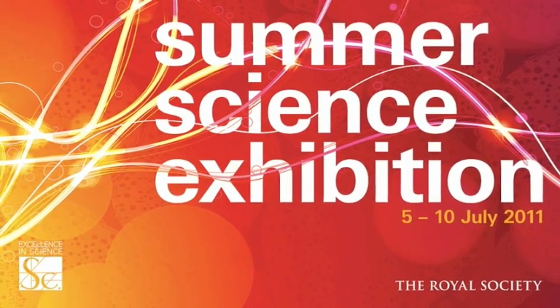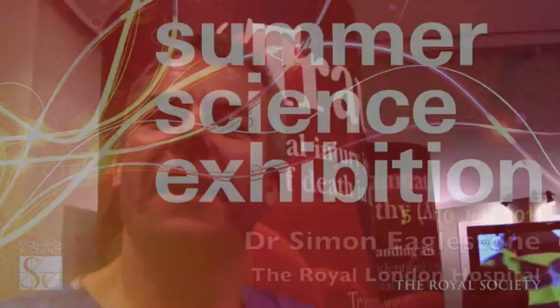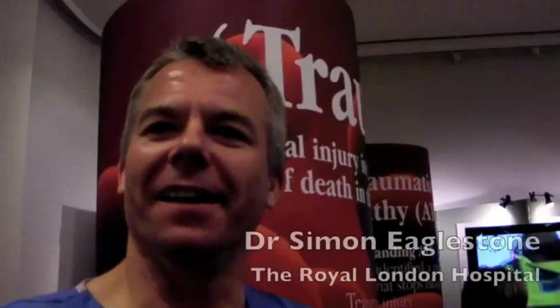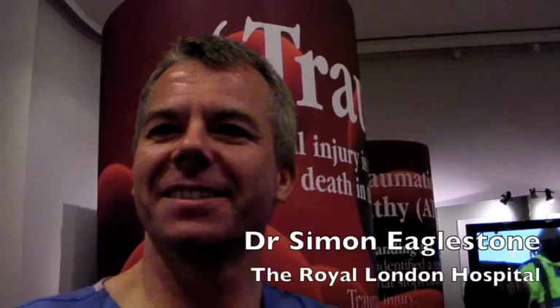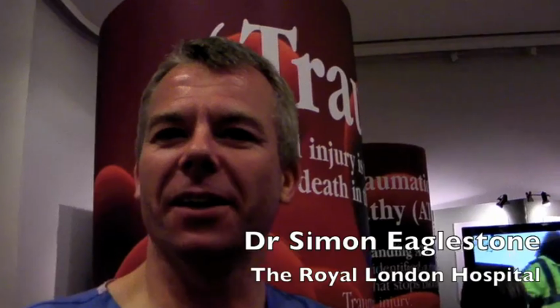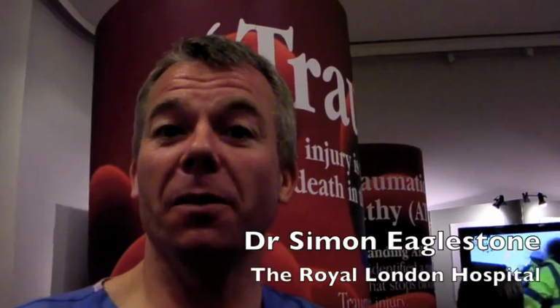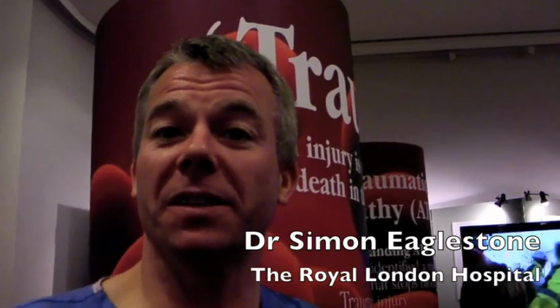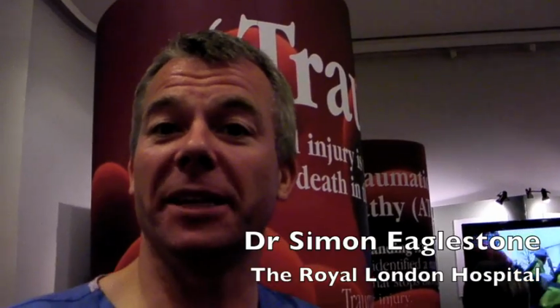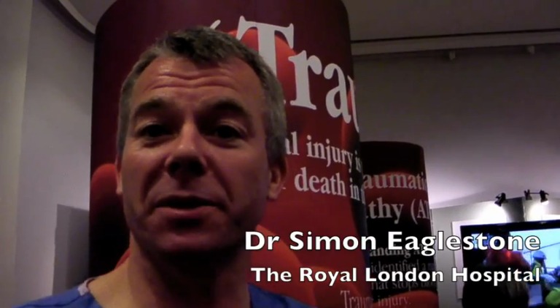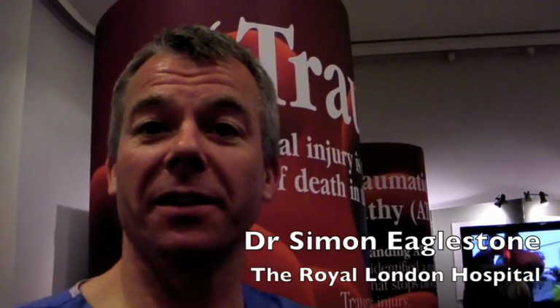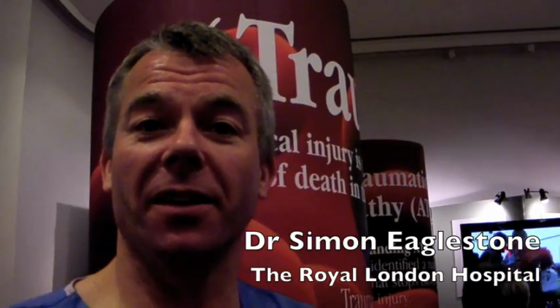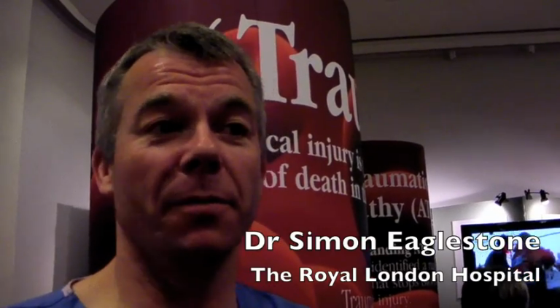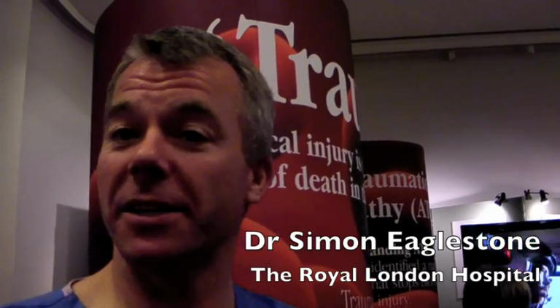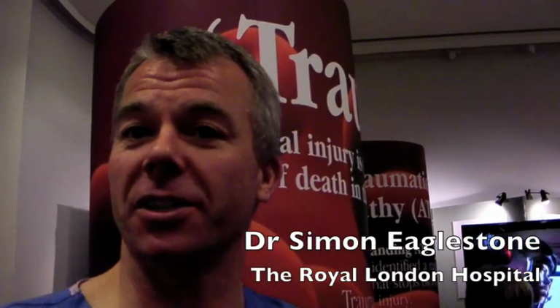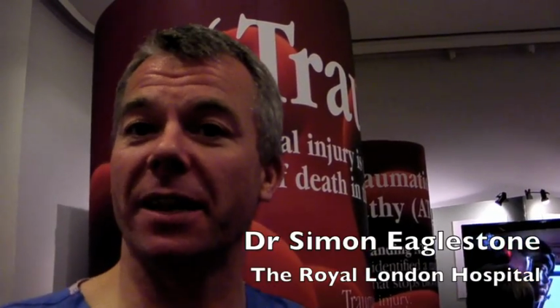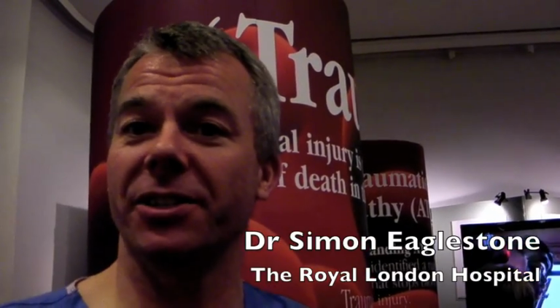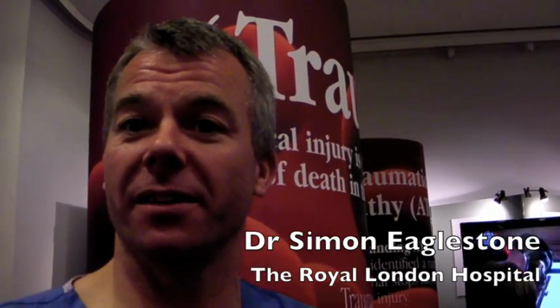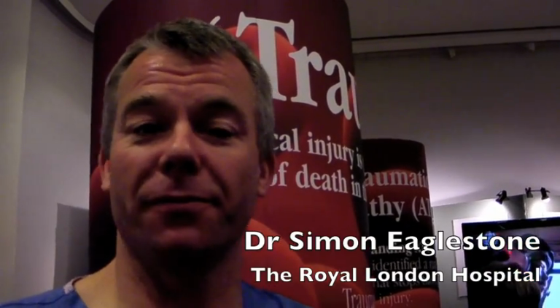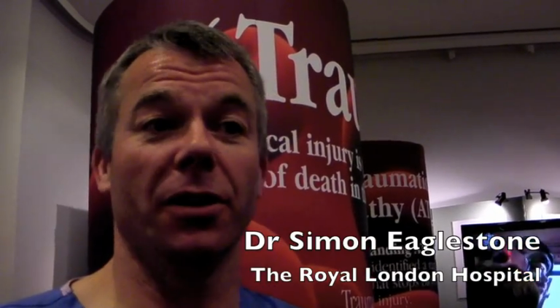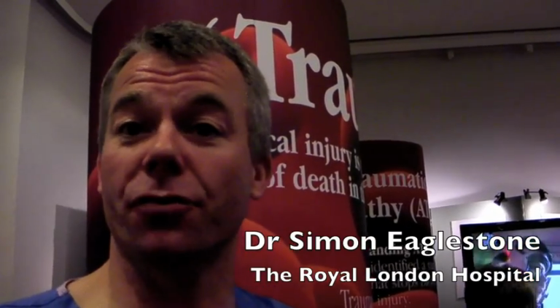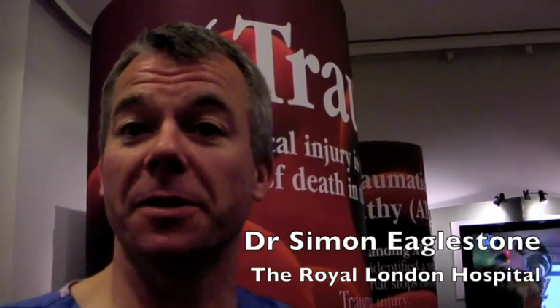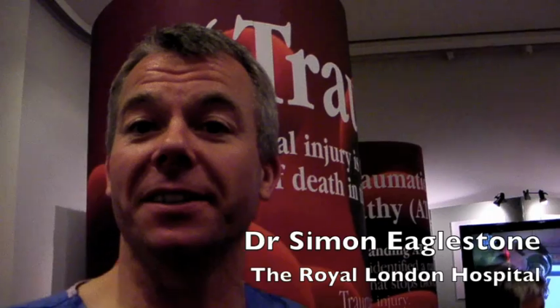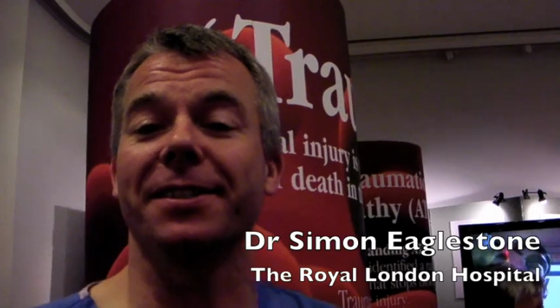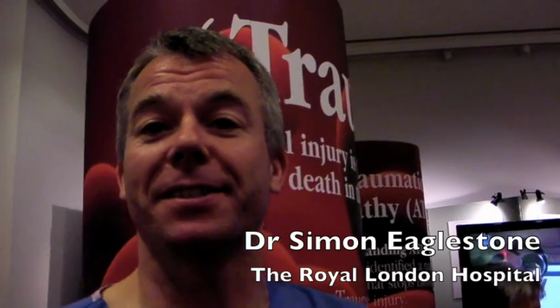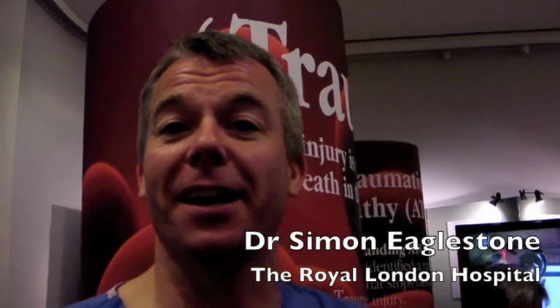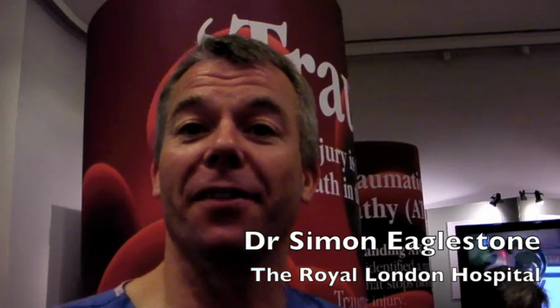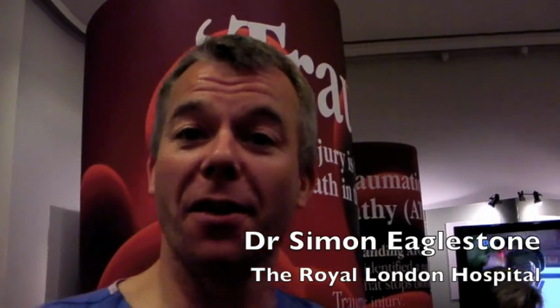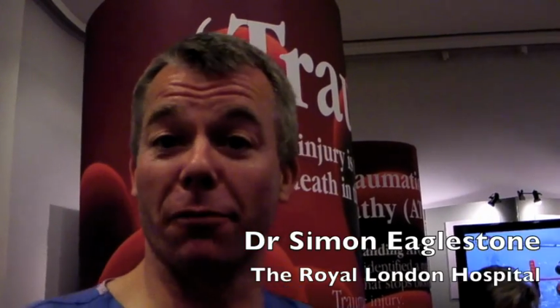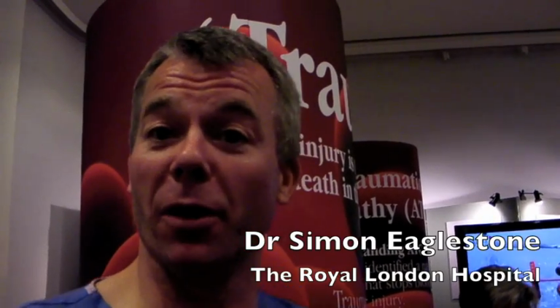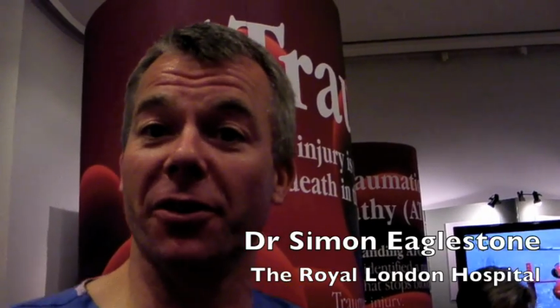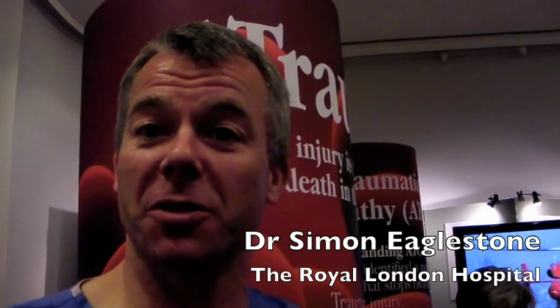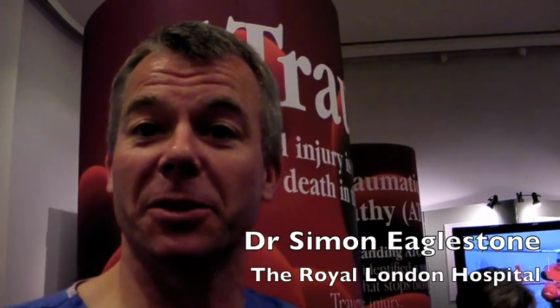Hi, I'm Simon Eaglestone, I'm the Research Manager for Trauma Sciences at the Royal London Hospital.